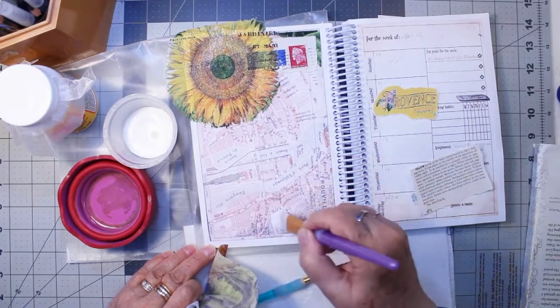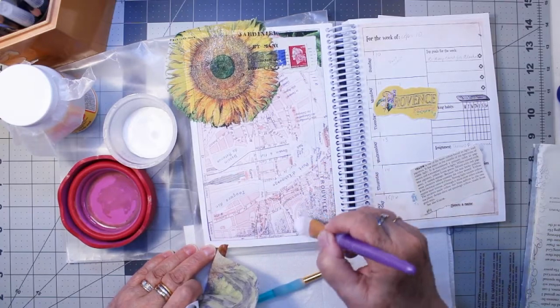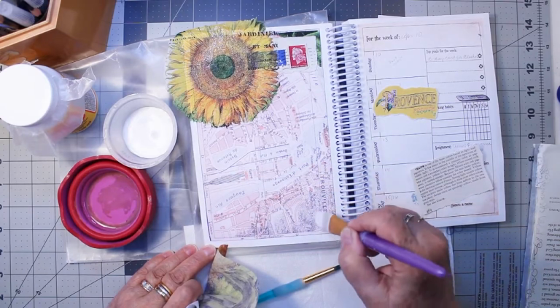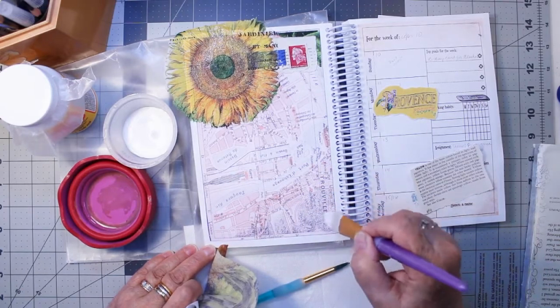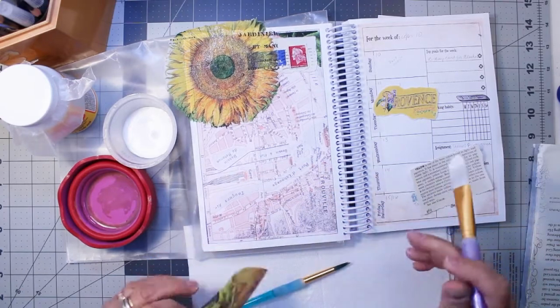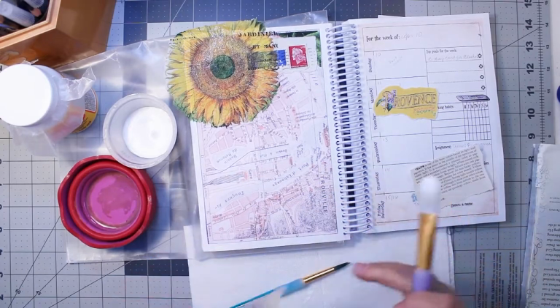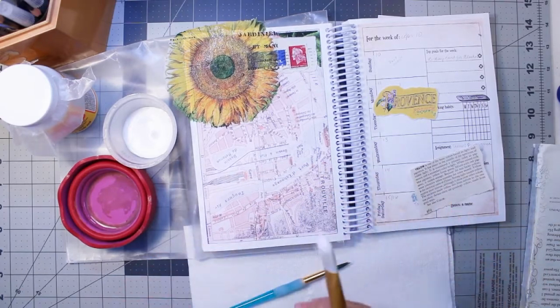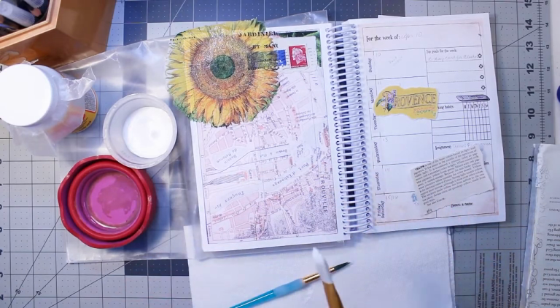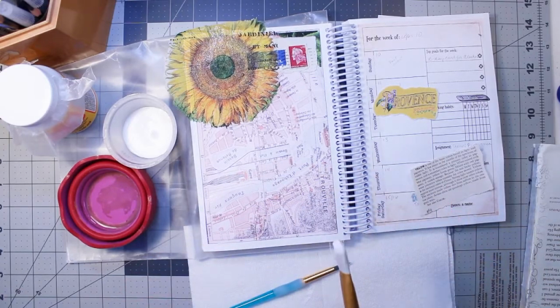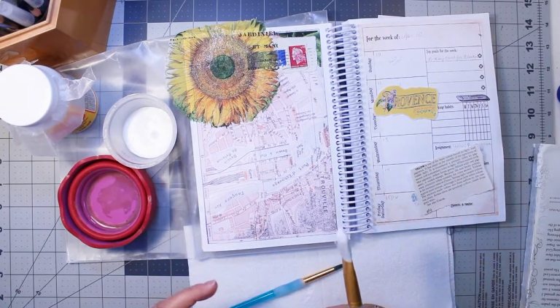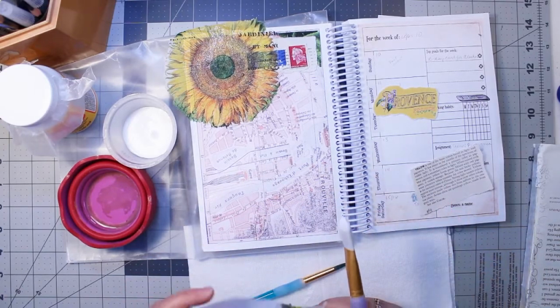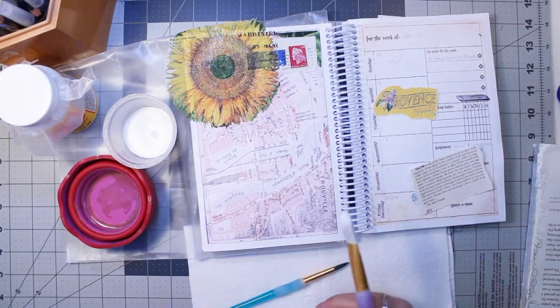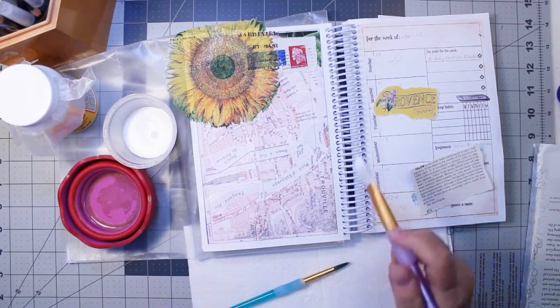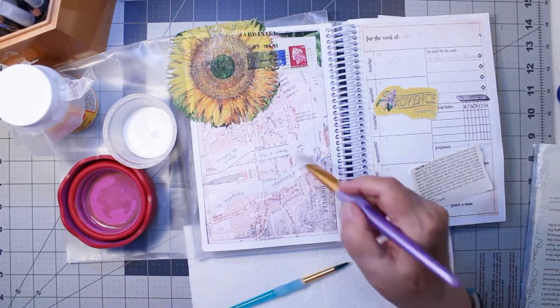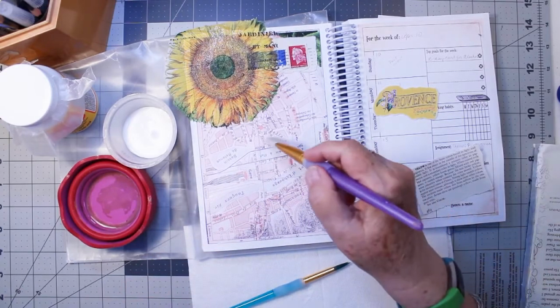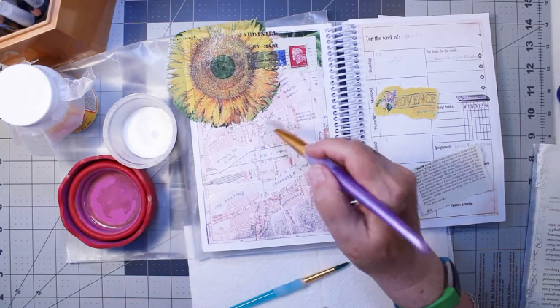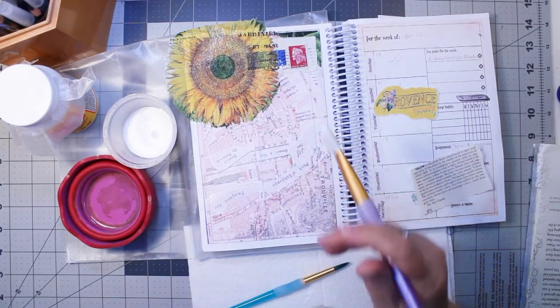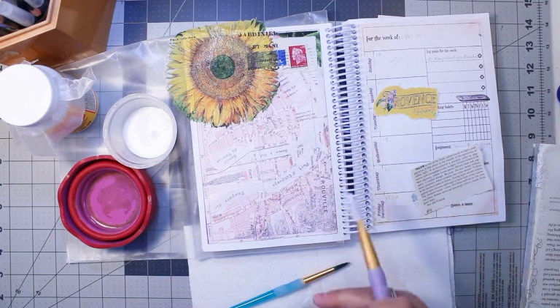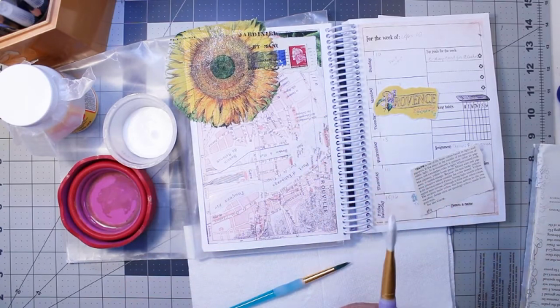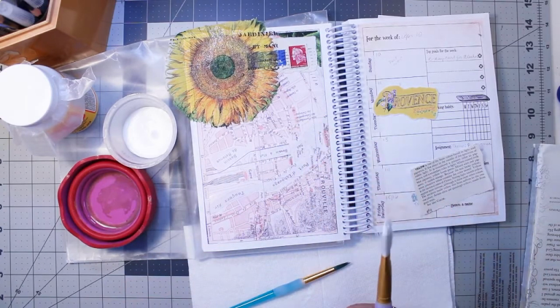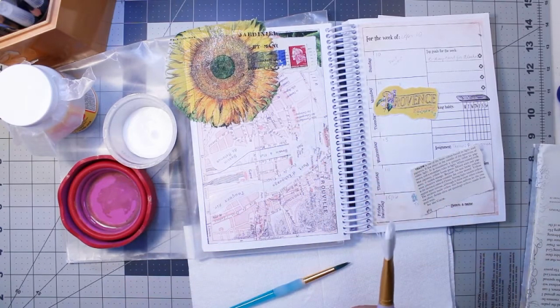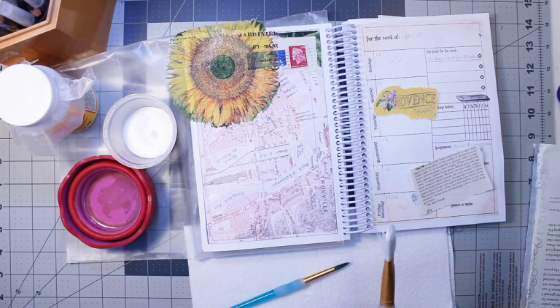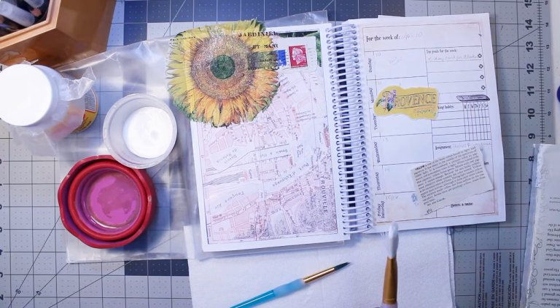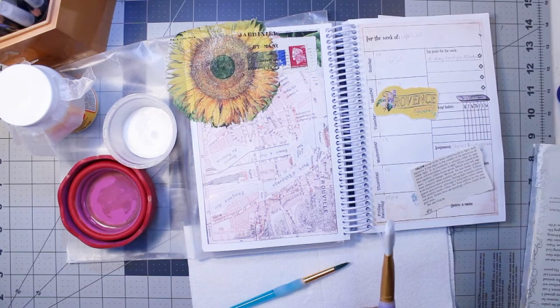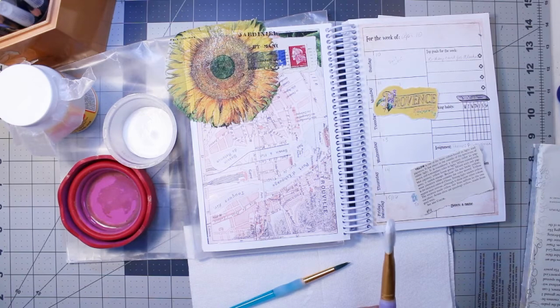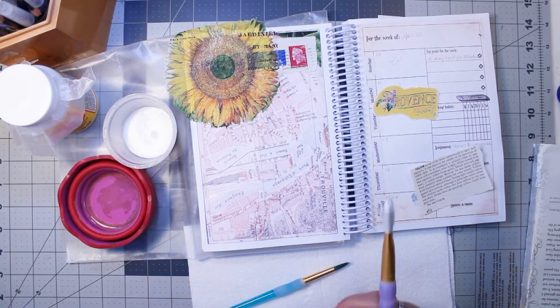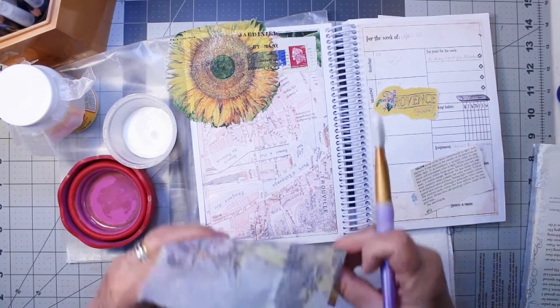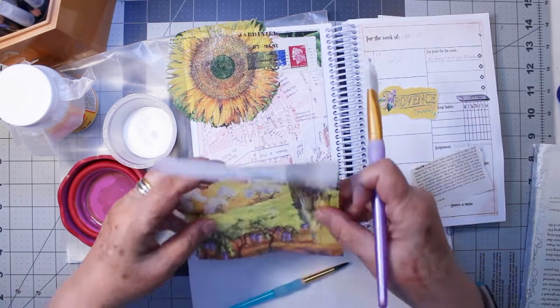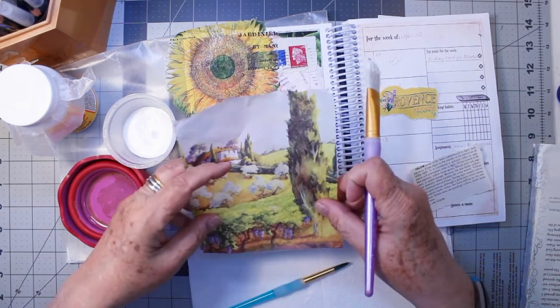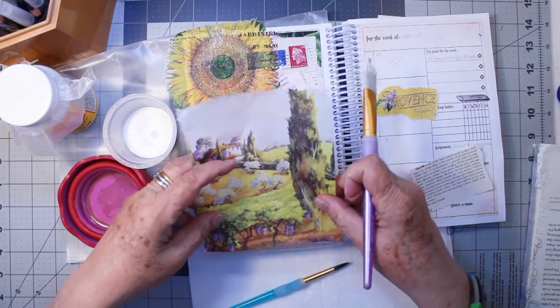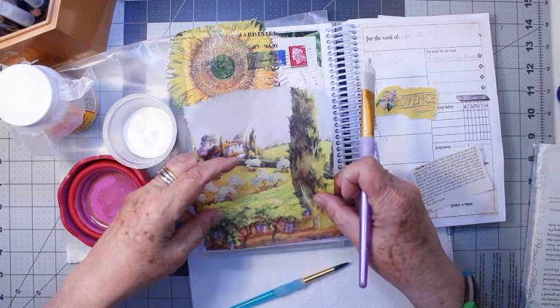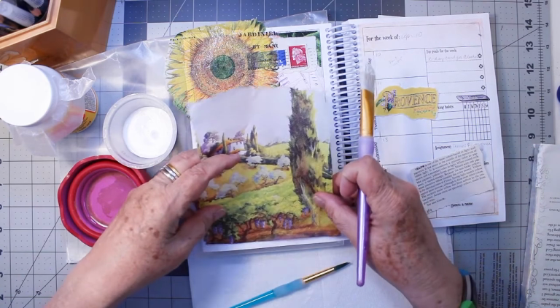The map on this page looks like it might be French also.